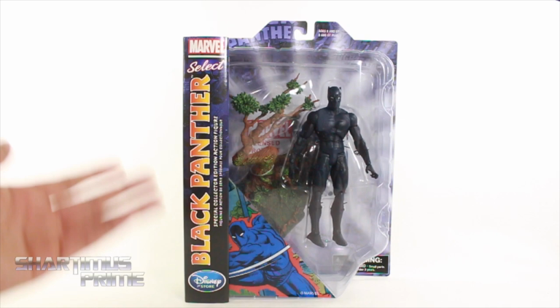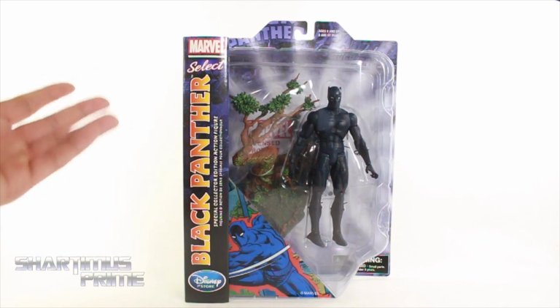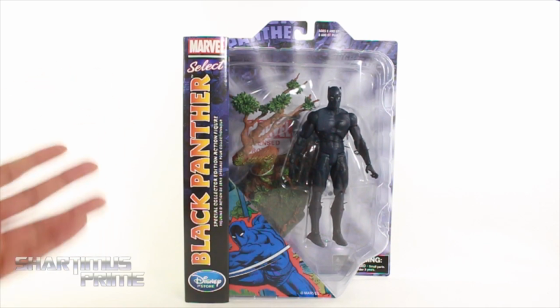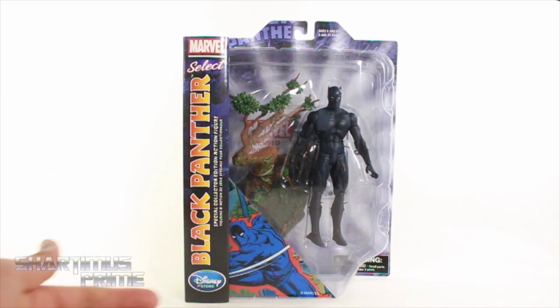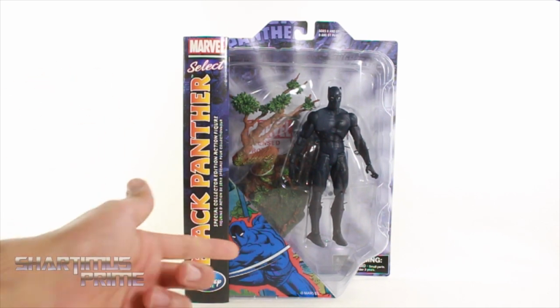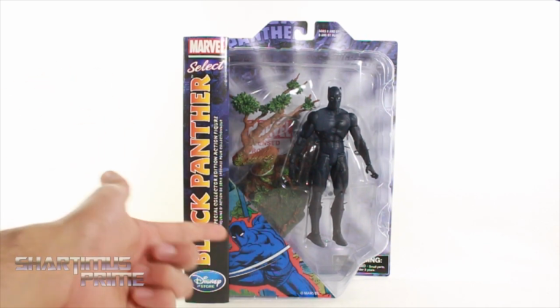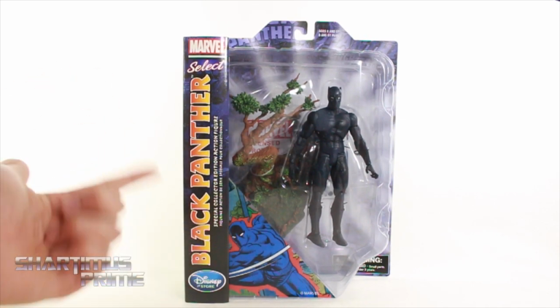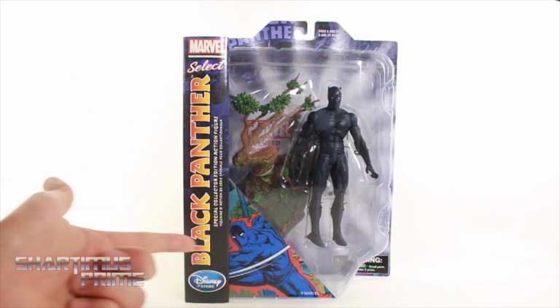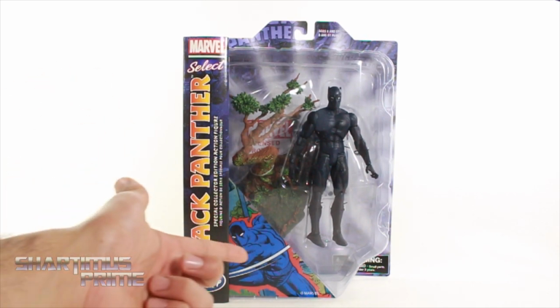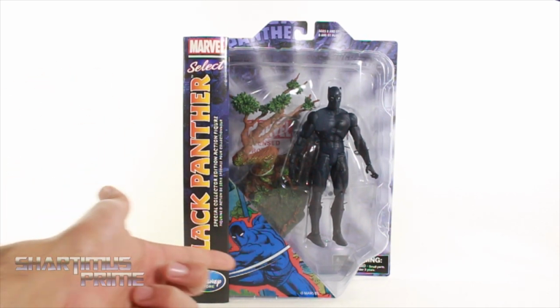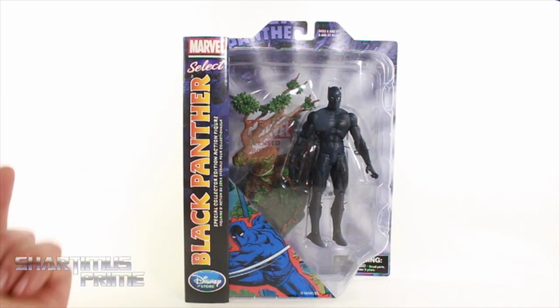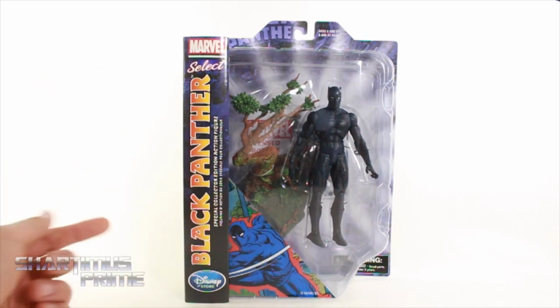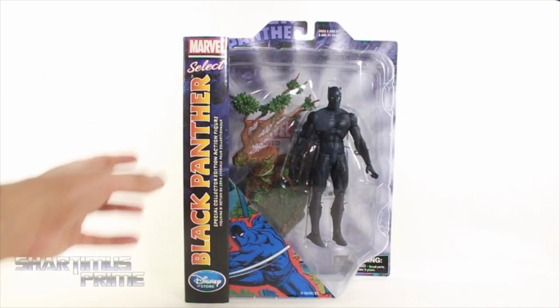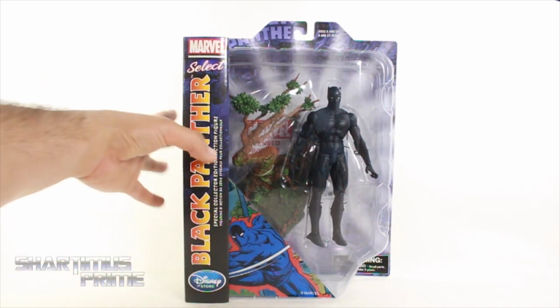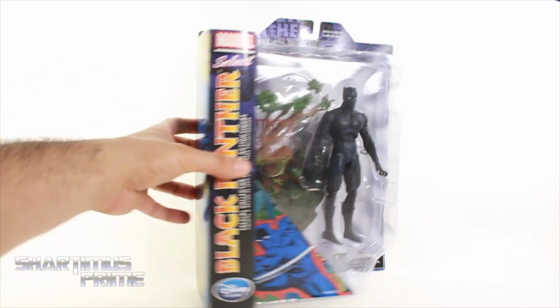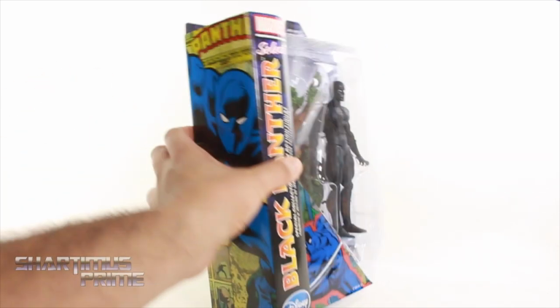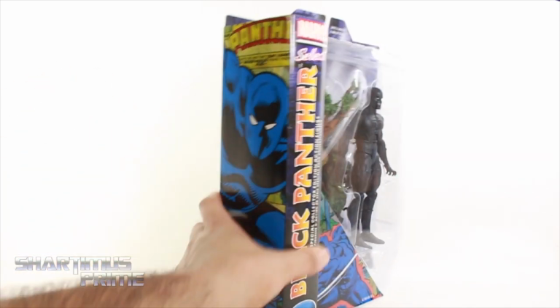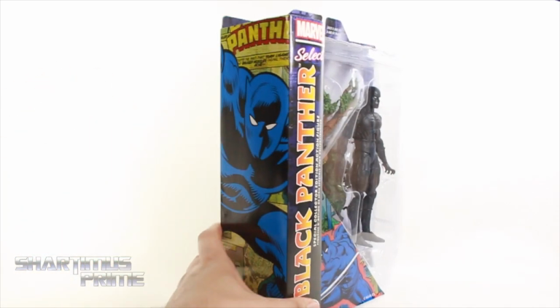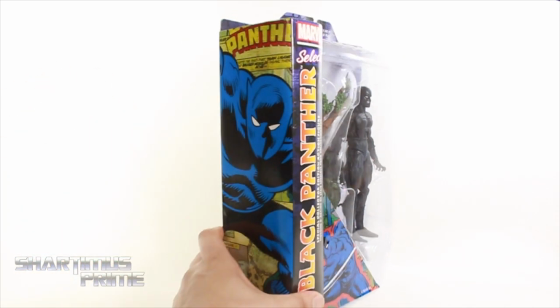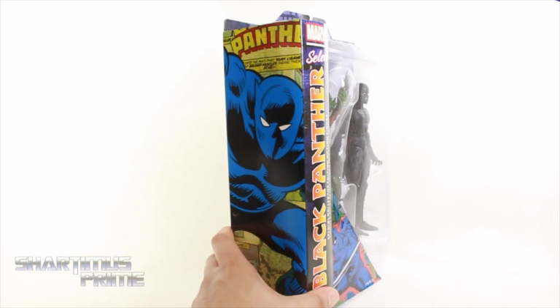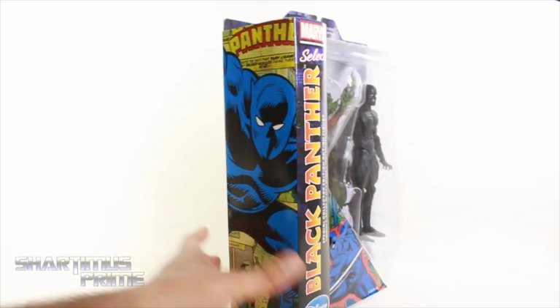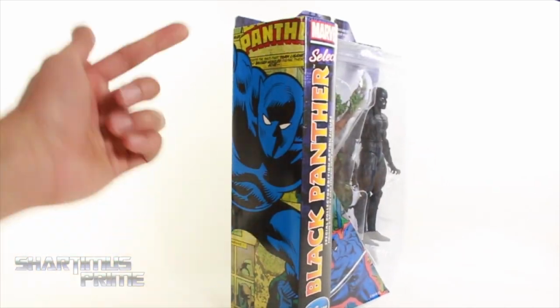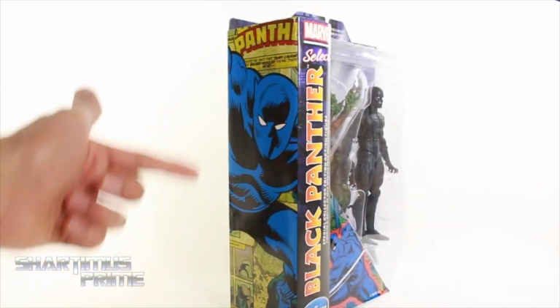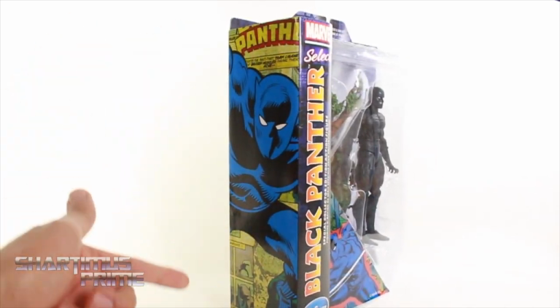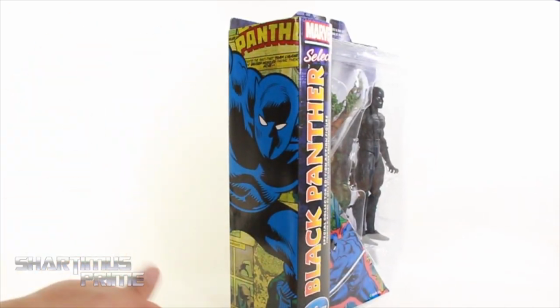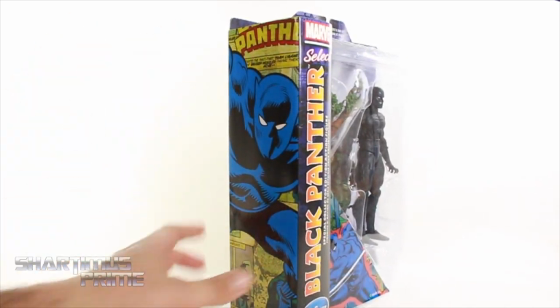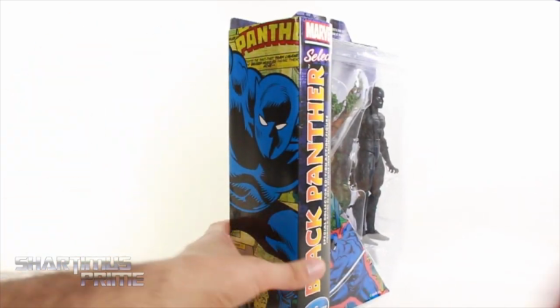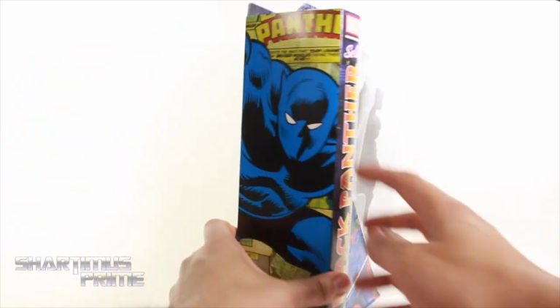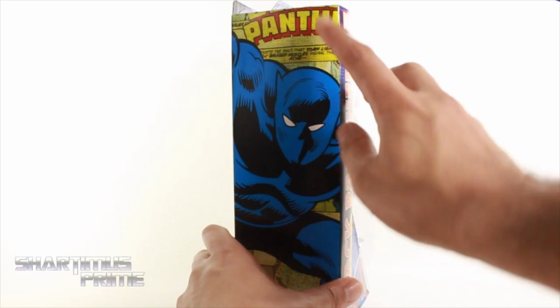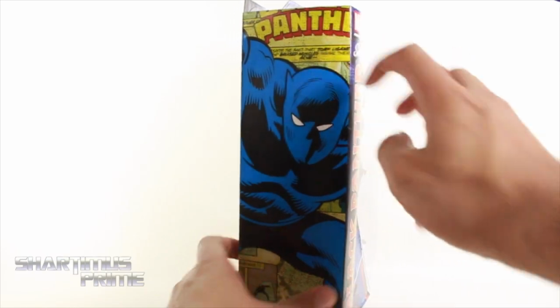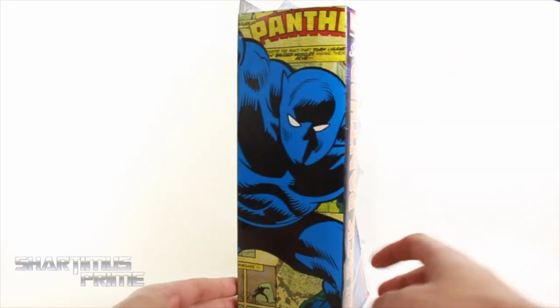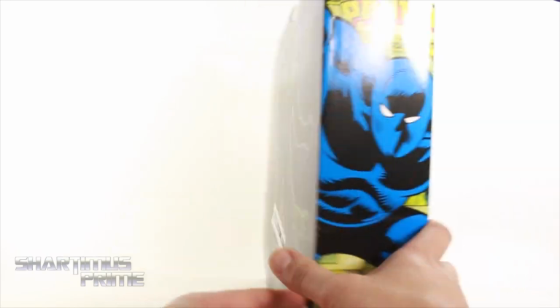On the packaging, we get this nice comic version of Black Panther. And then on the side, we get another image right over there with some panels in the background.